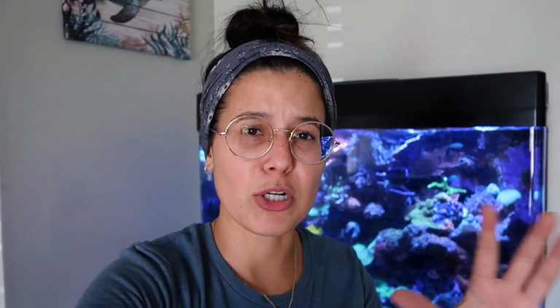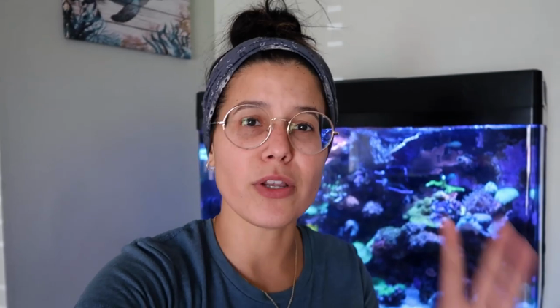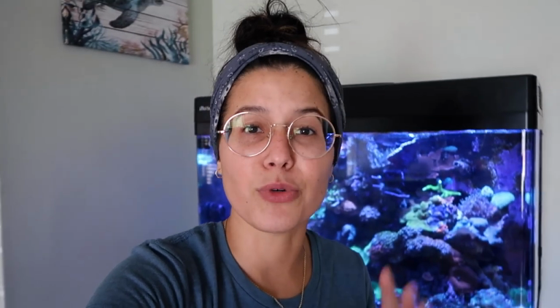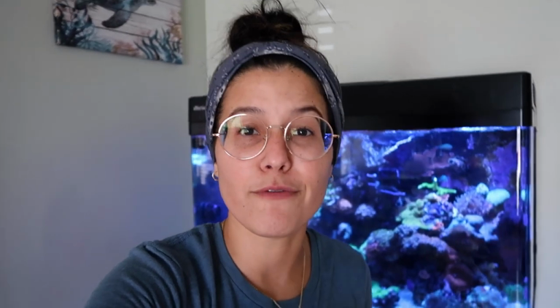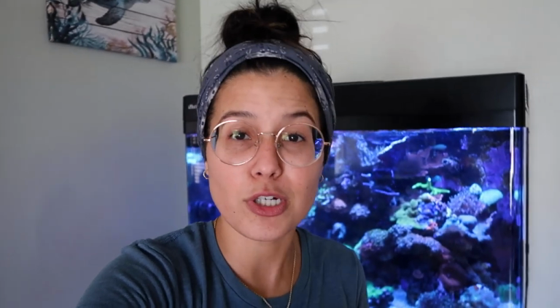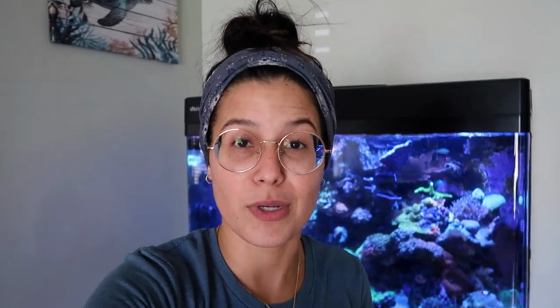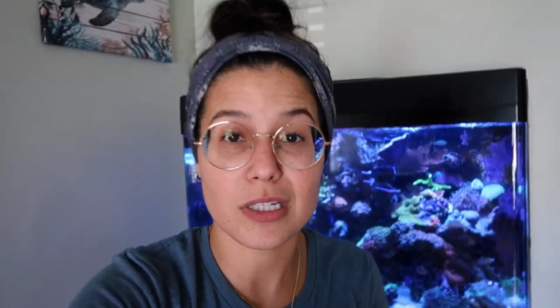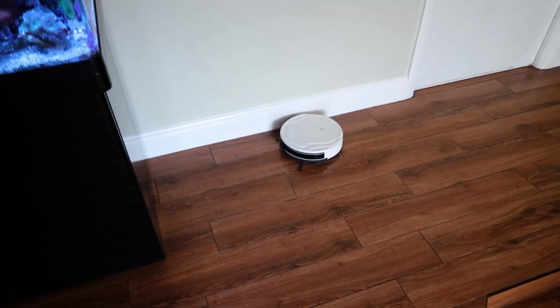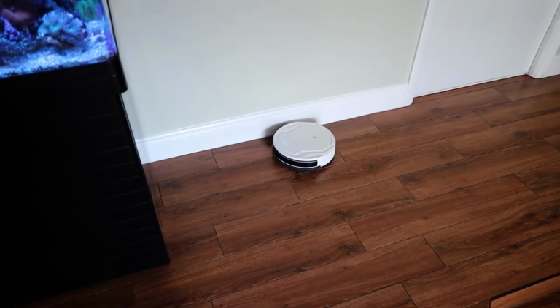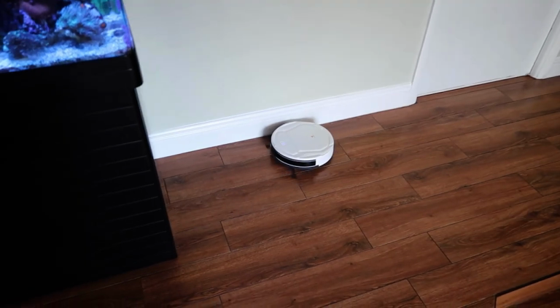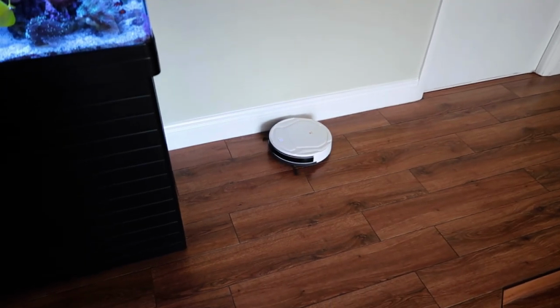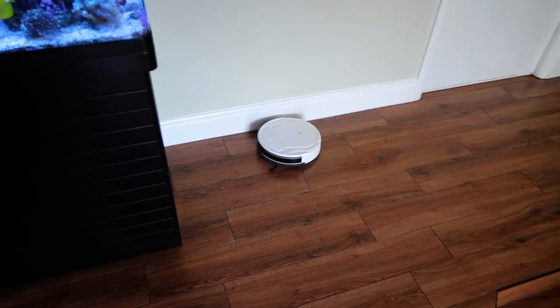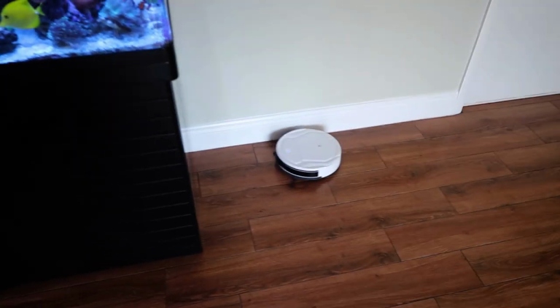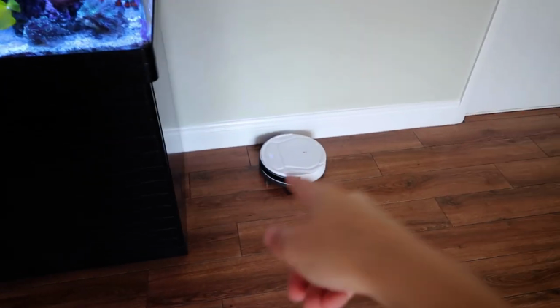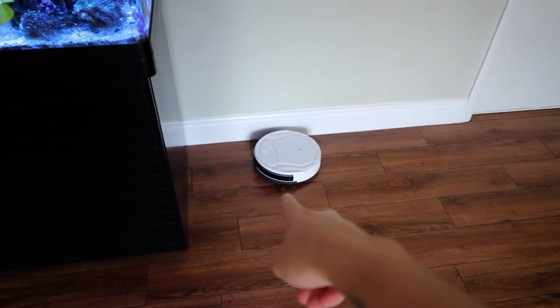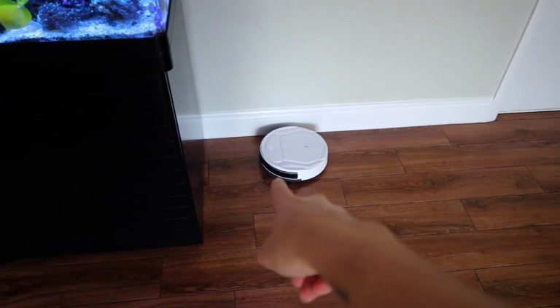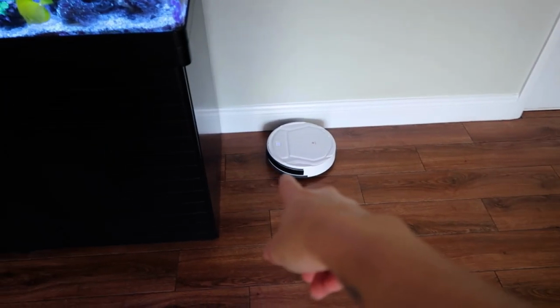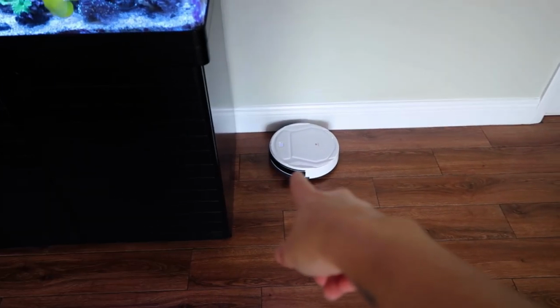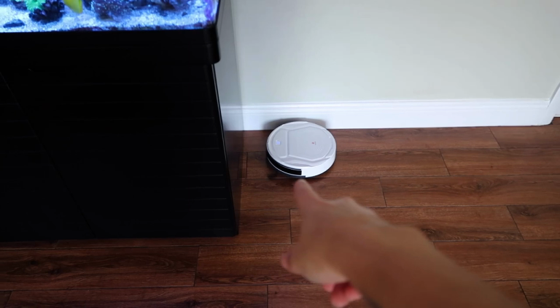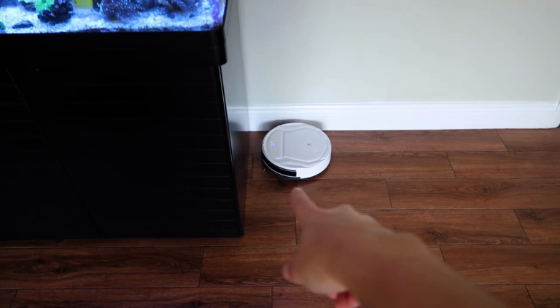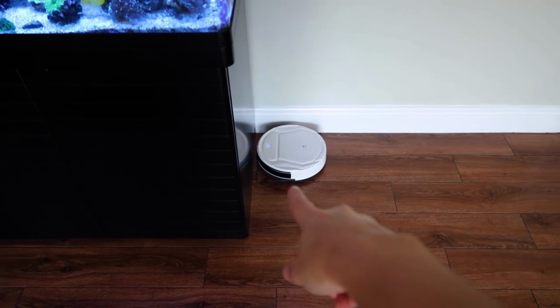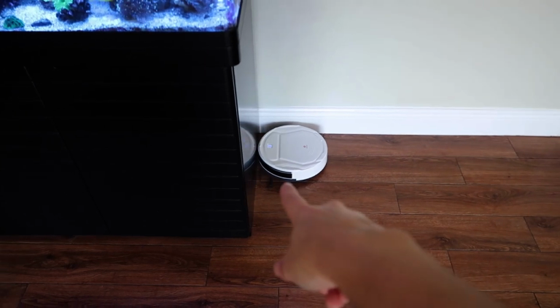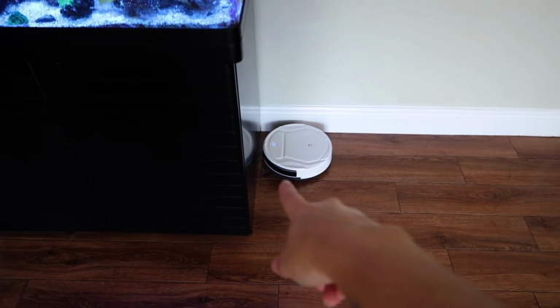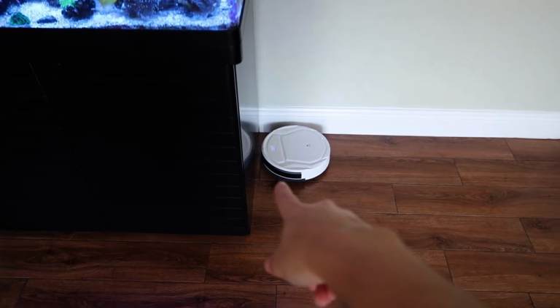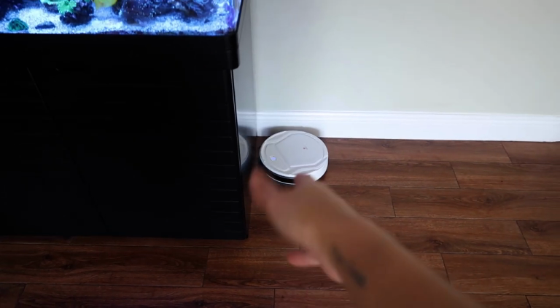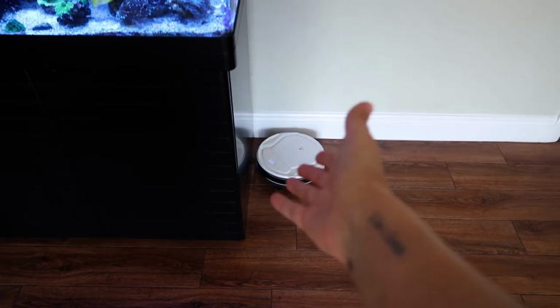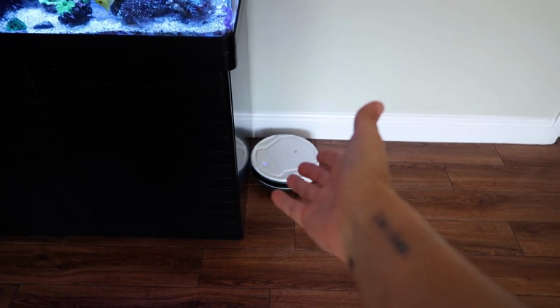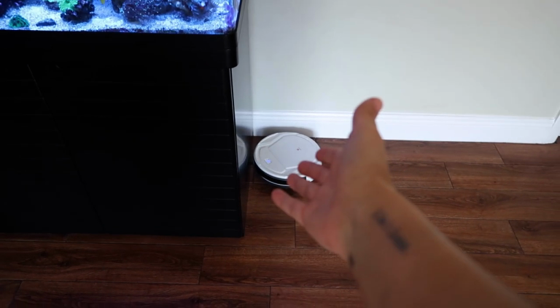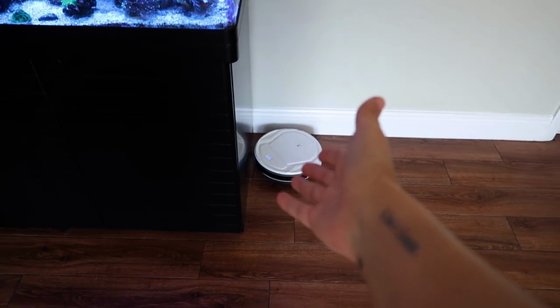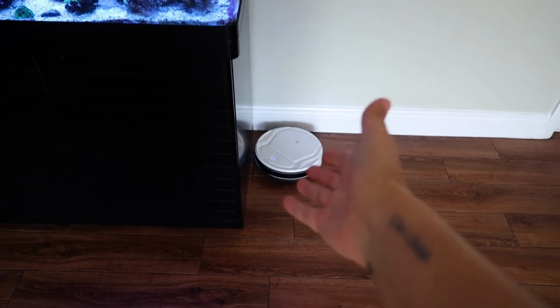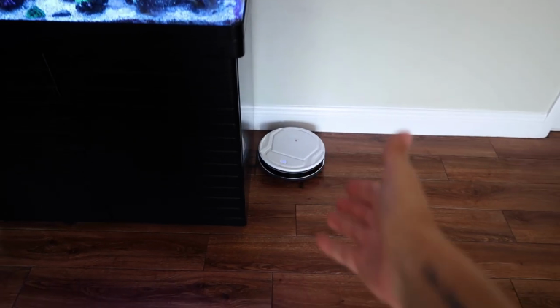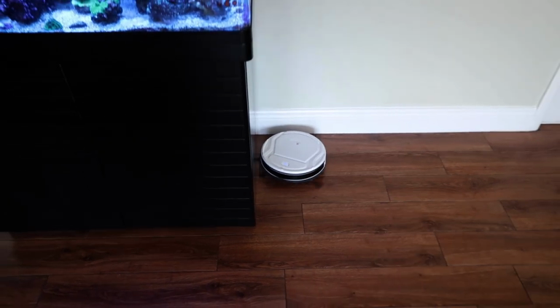My Roomba is over here just making a bunch of noise, but we're just going to keep it going. I'm going to call in some reinforcements. Look at them work. Hey, watch the tank — just banging into my stuff like that.